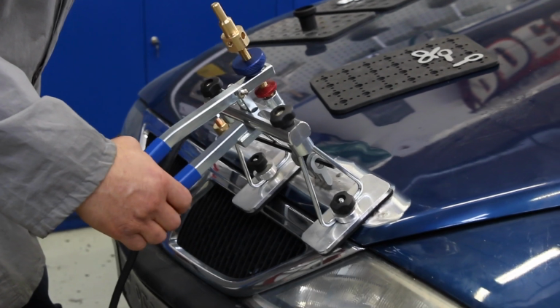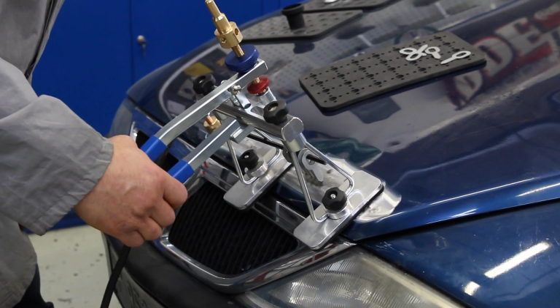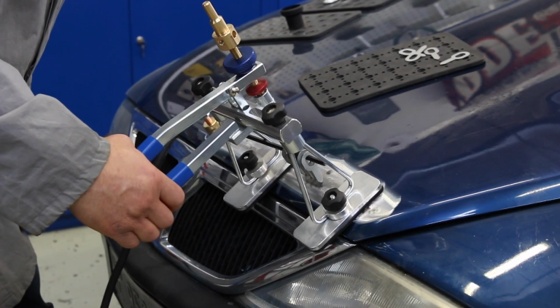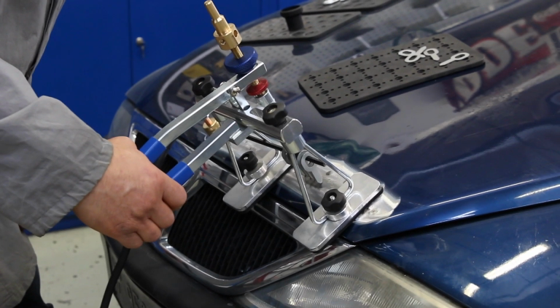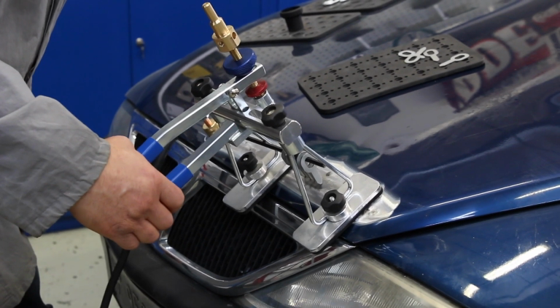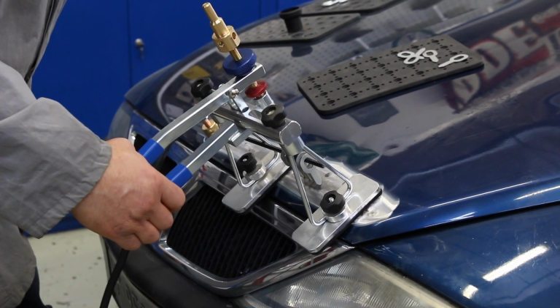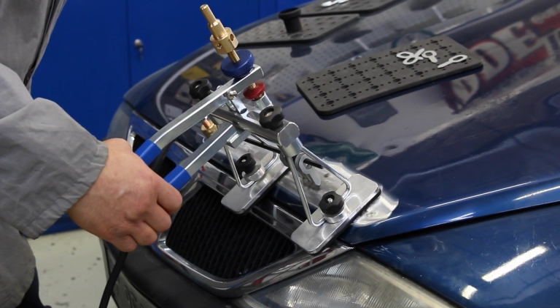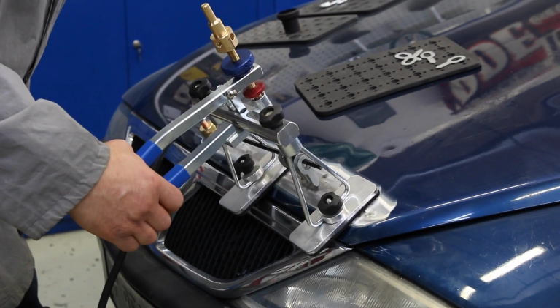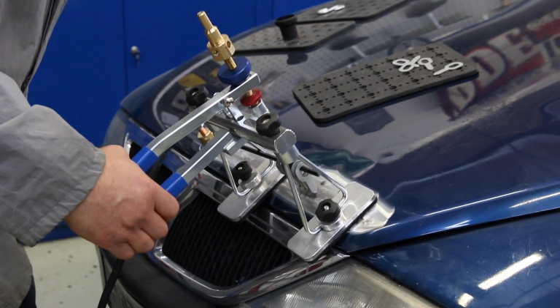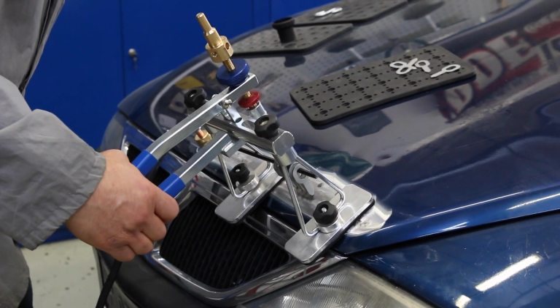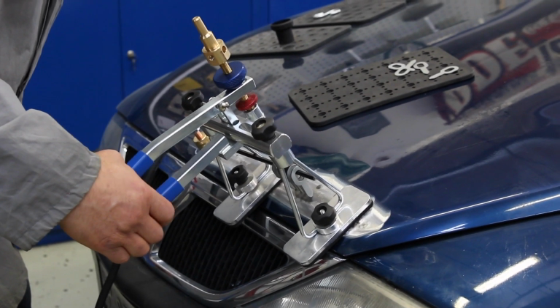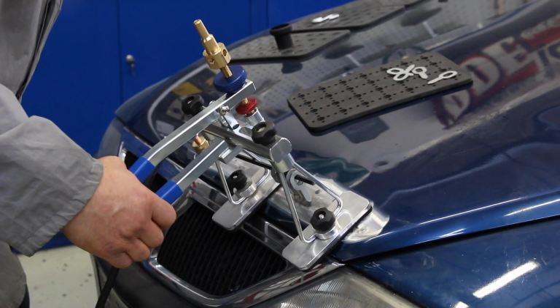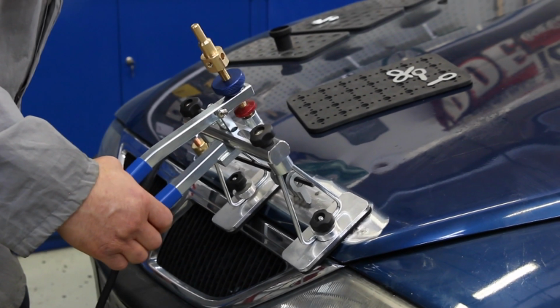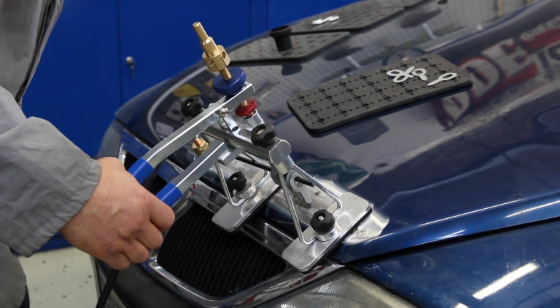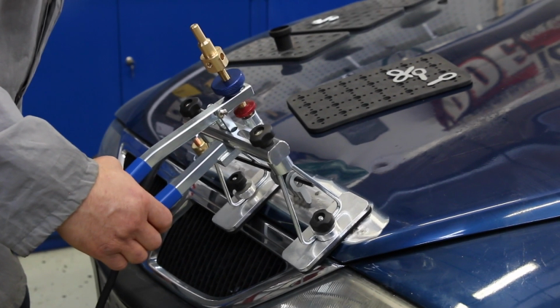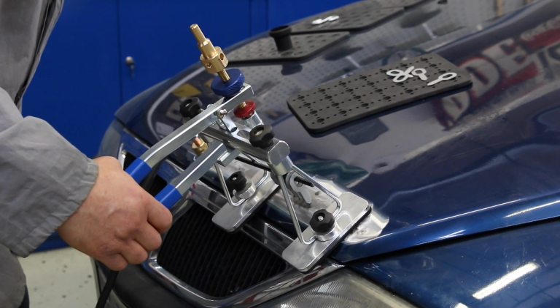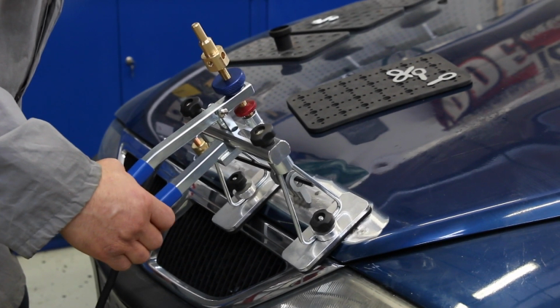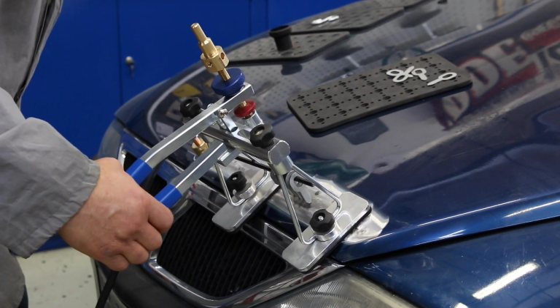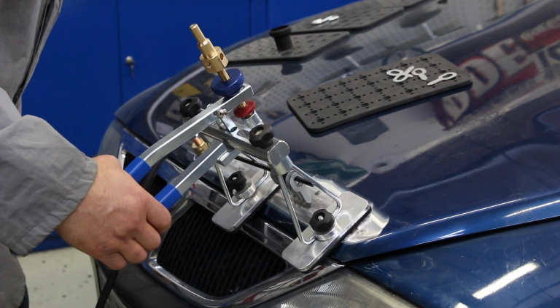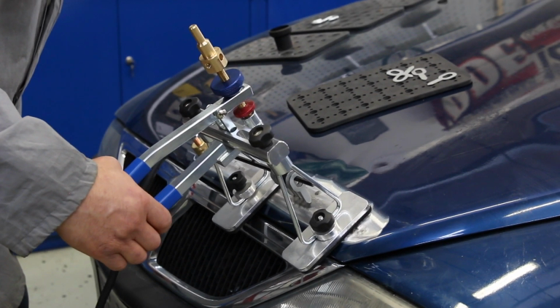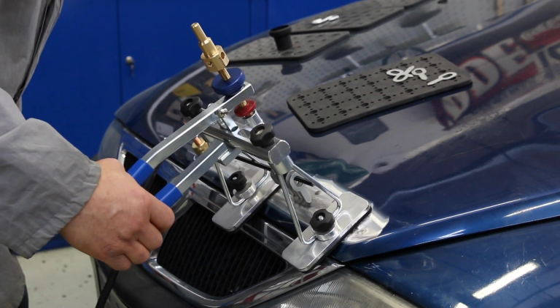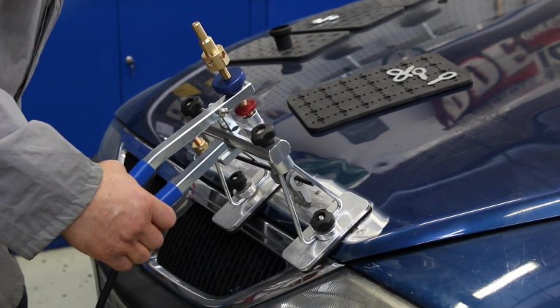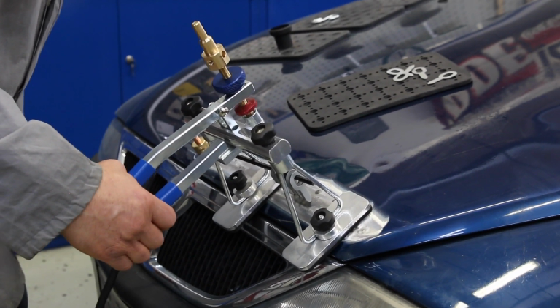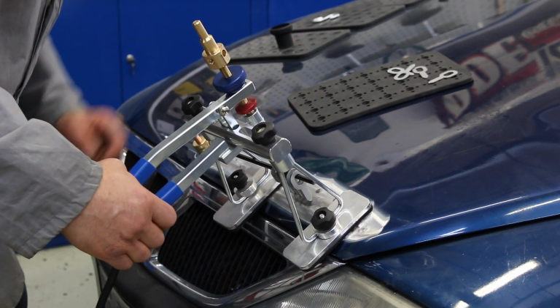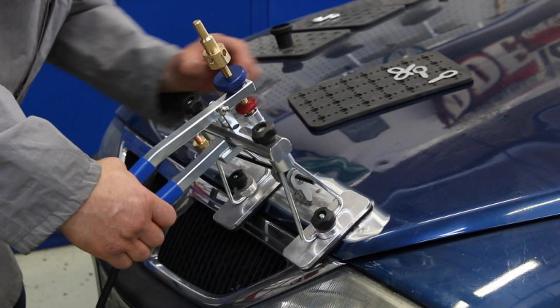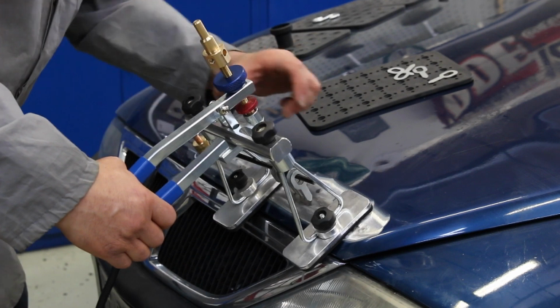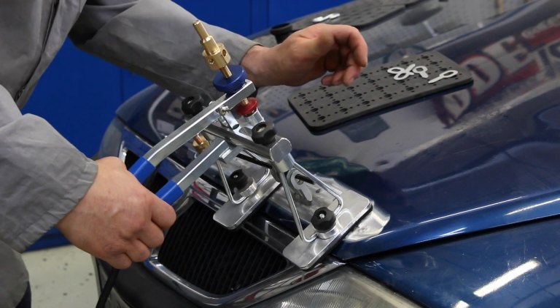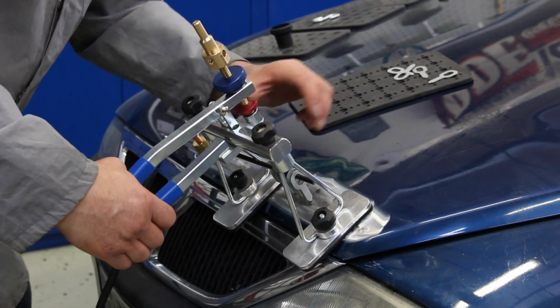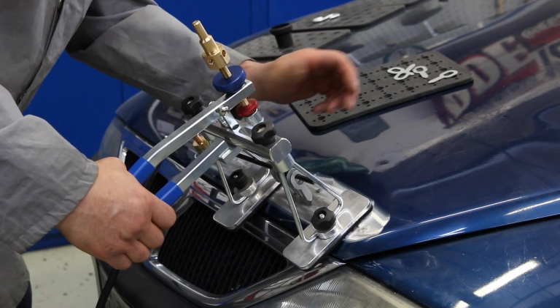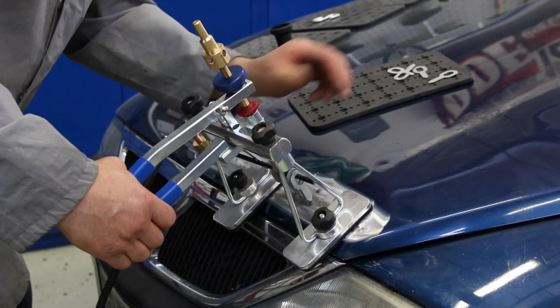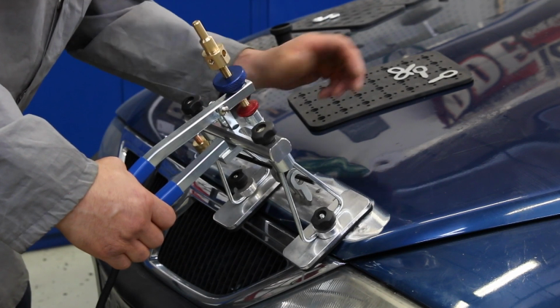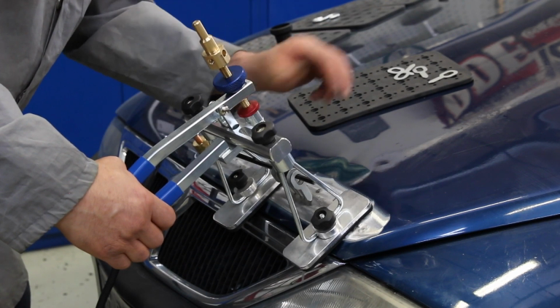The MWM steel line is inclusive of all accessories and consumables shown in the video.